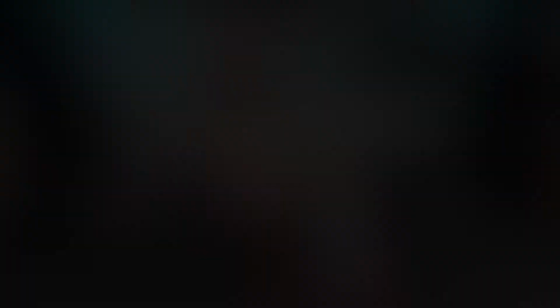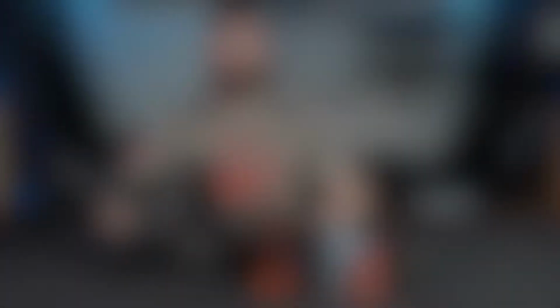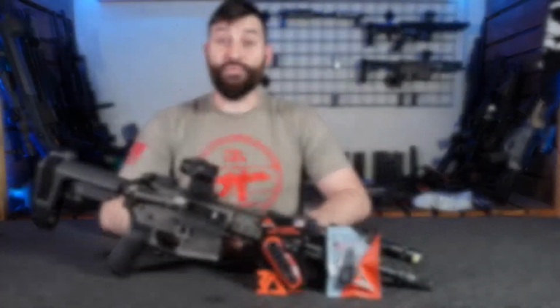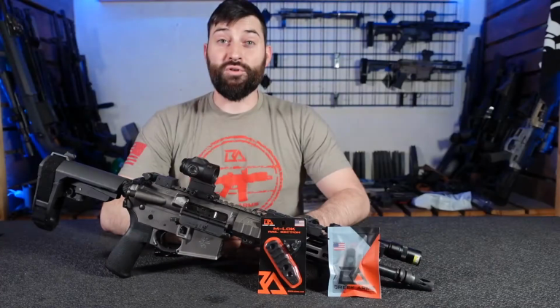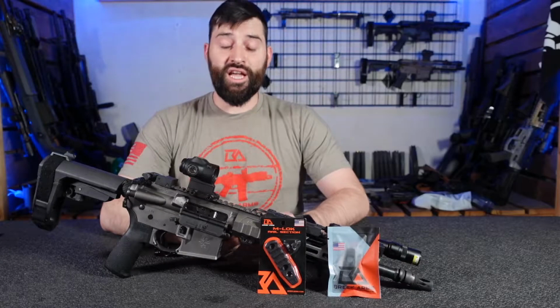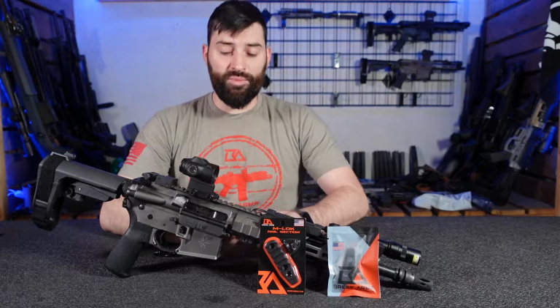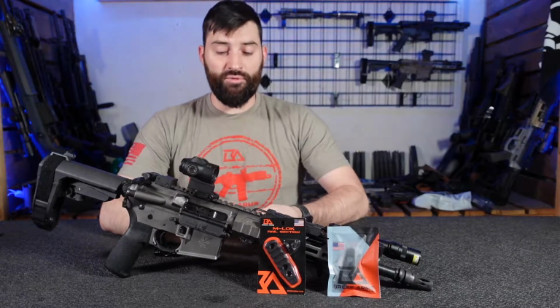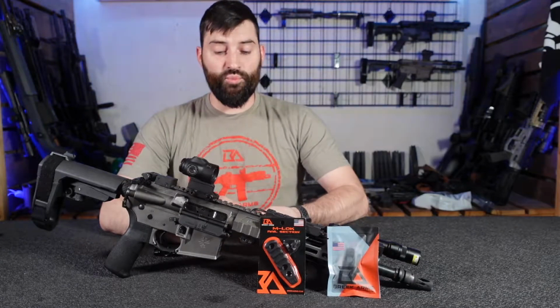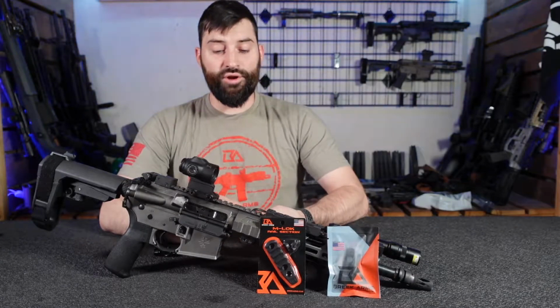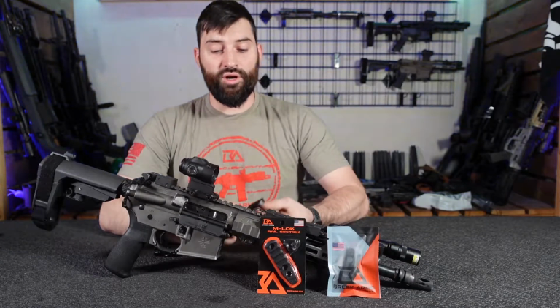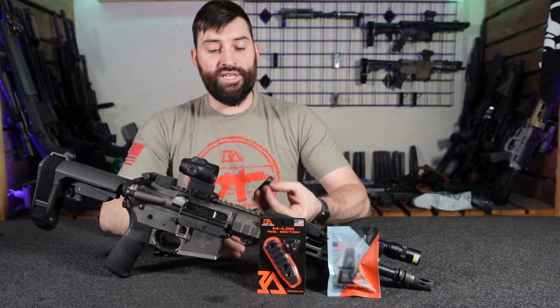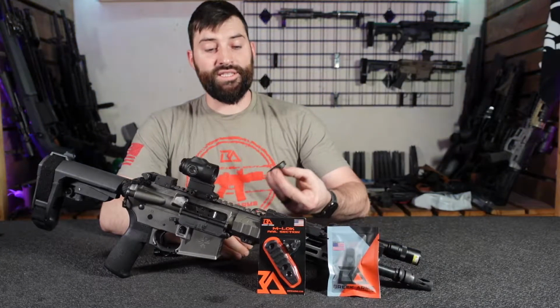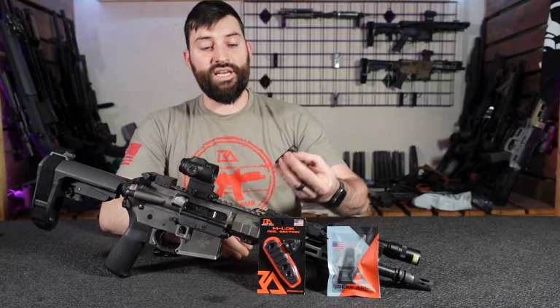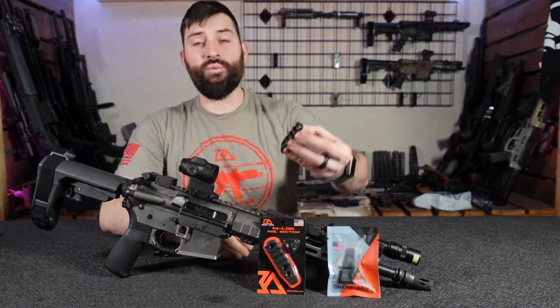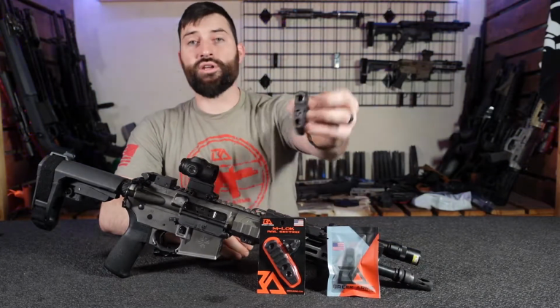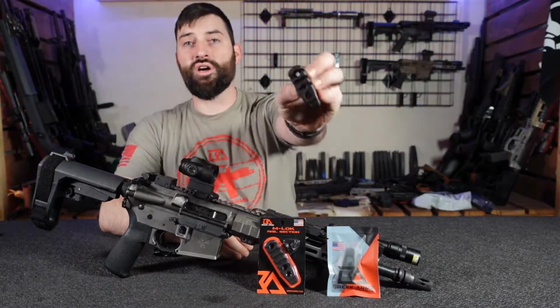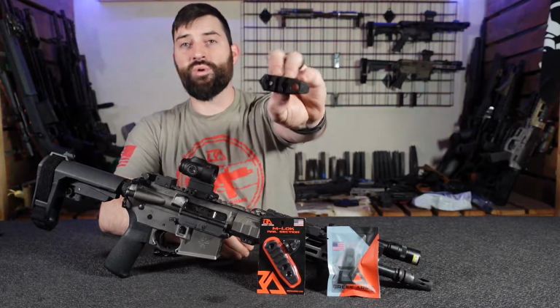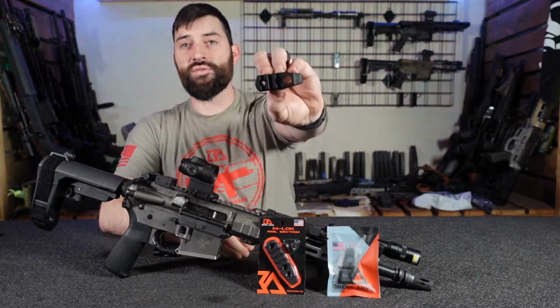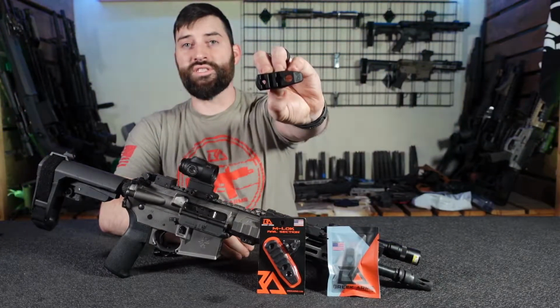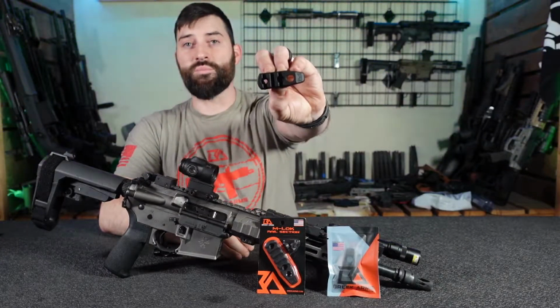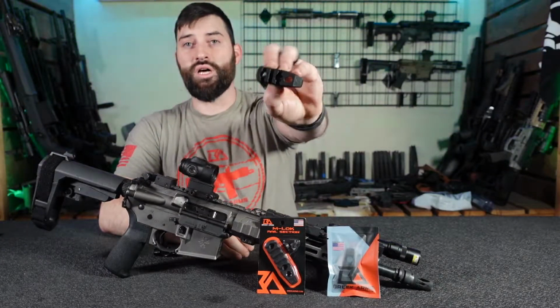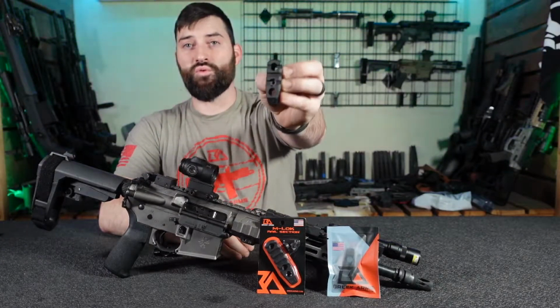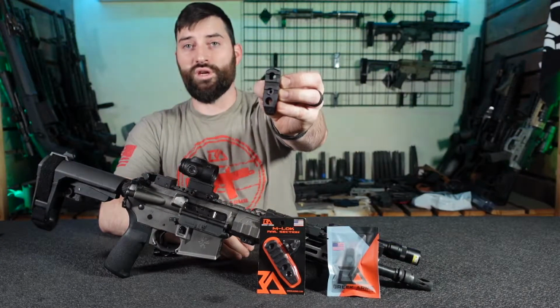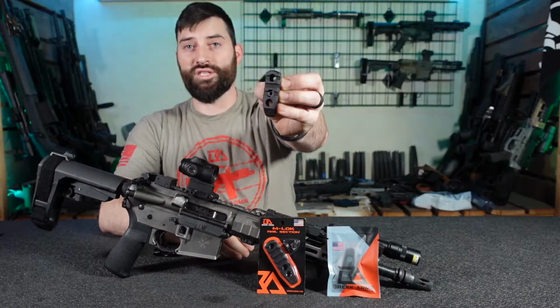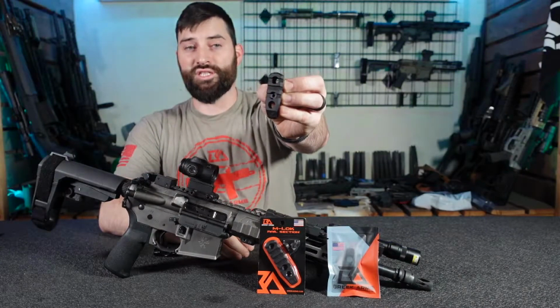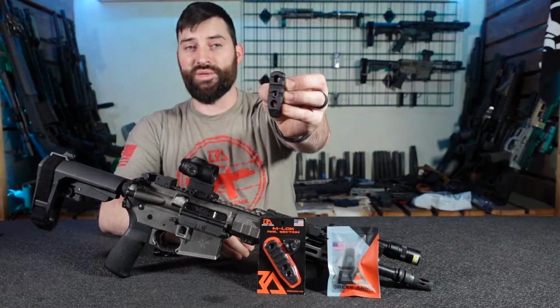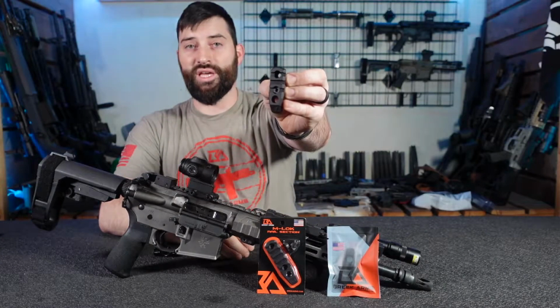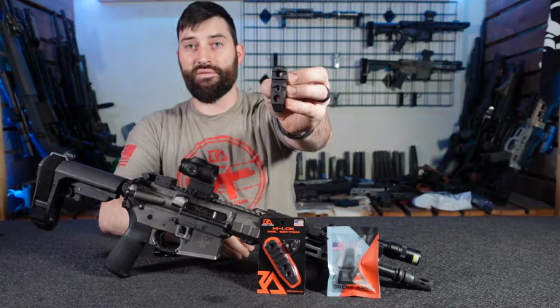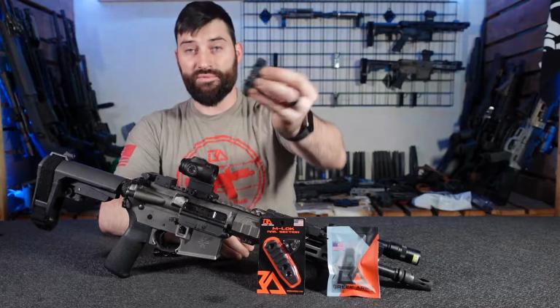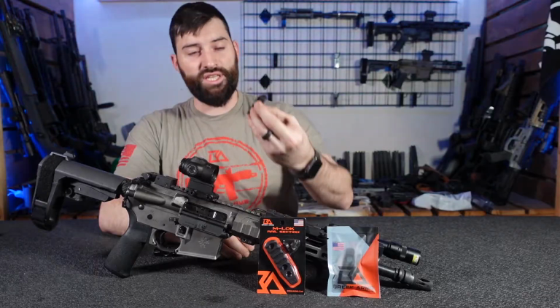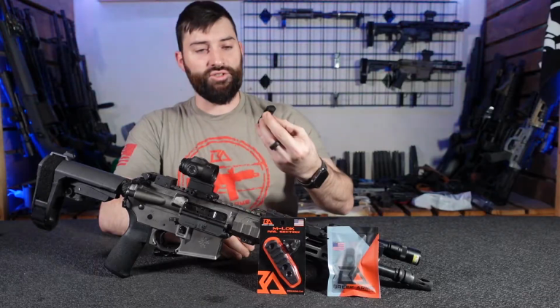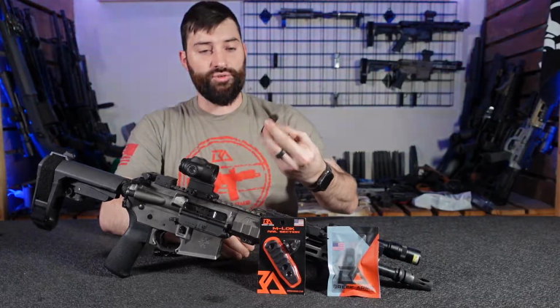Hey there folks, Caleb Downing with Breek Arms, and today we're going to talk about these M-LOK rail sections that we have. Let's get into it.